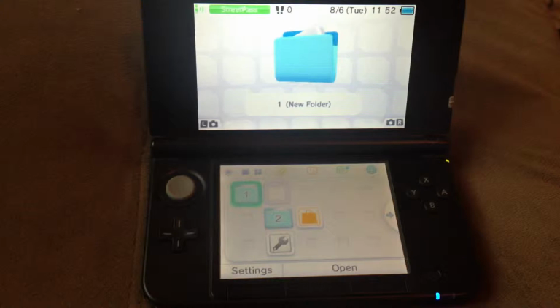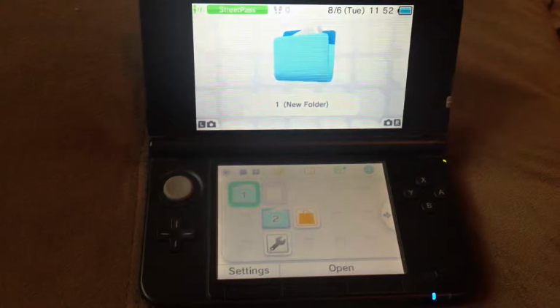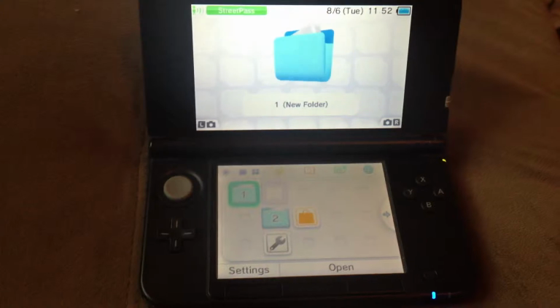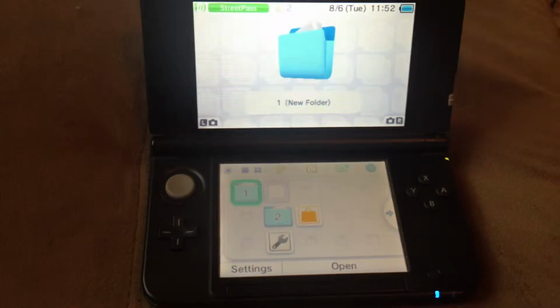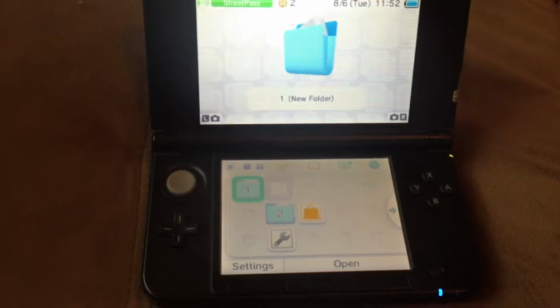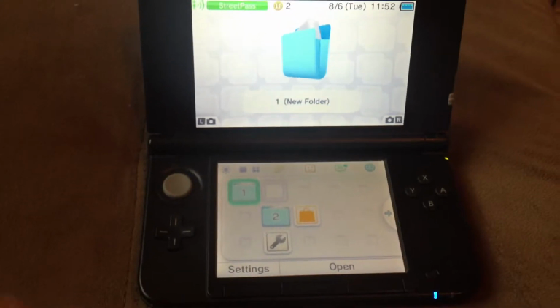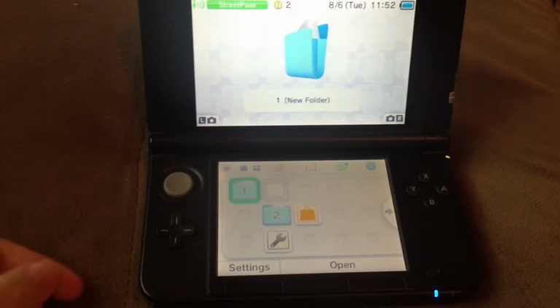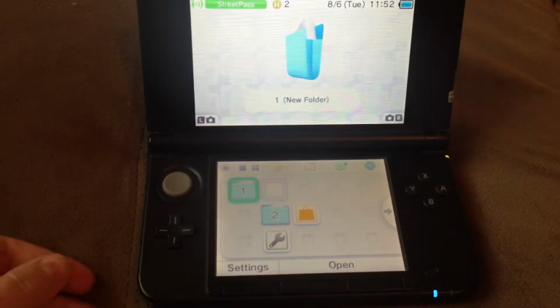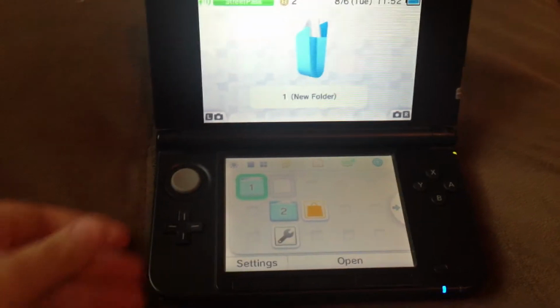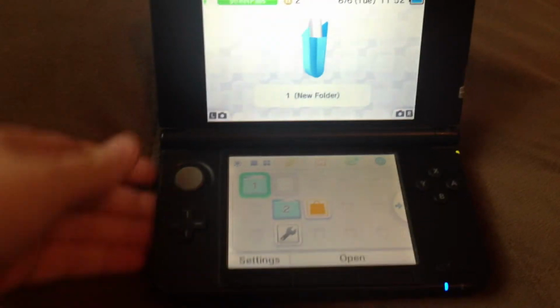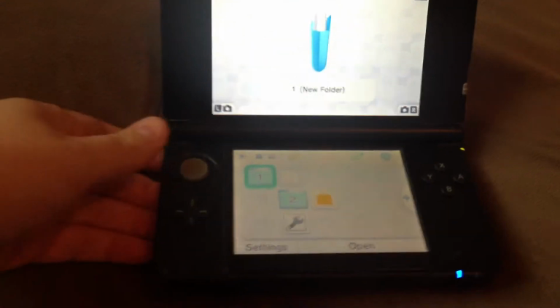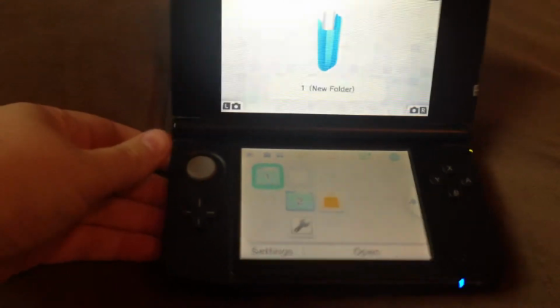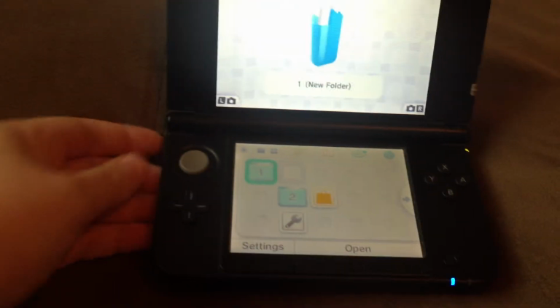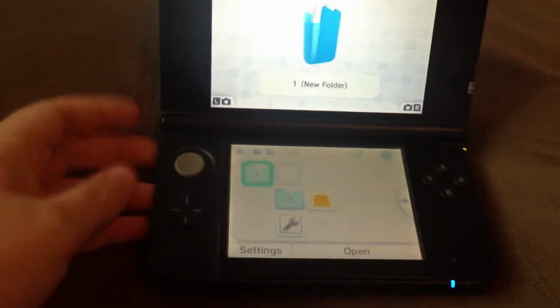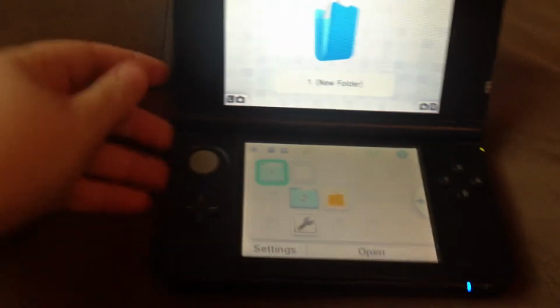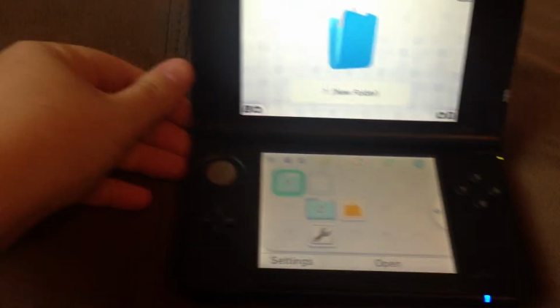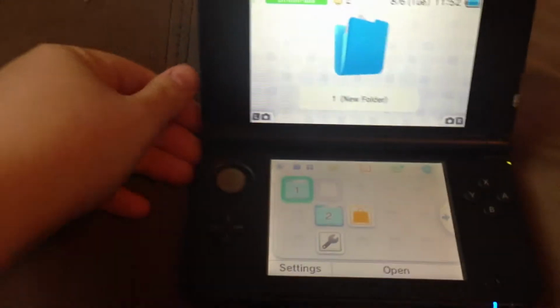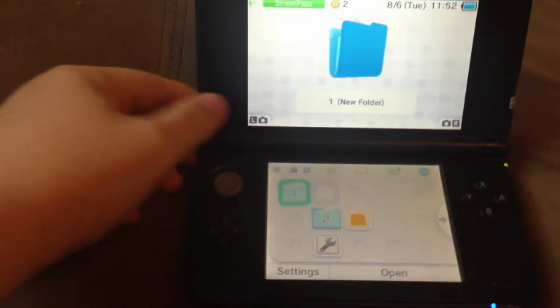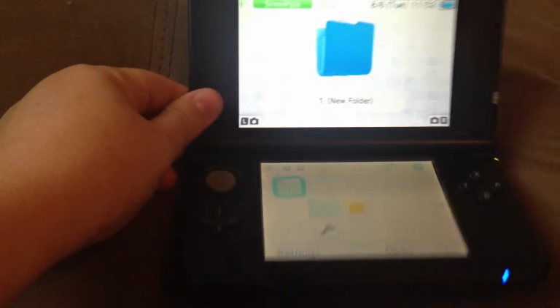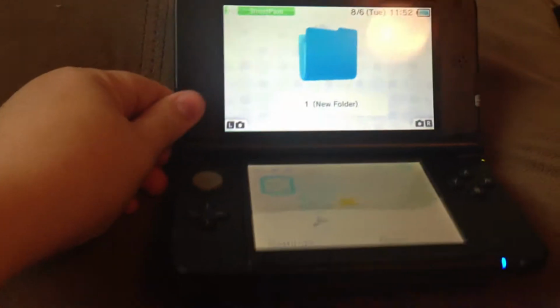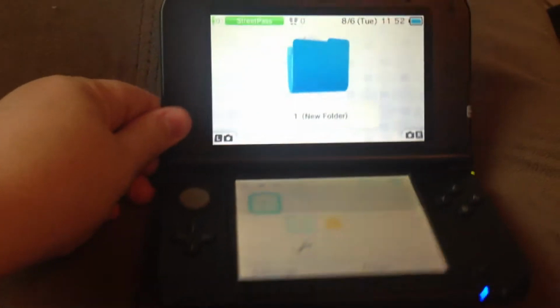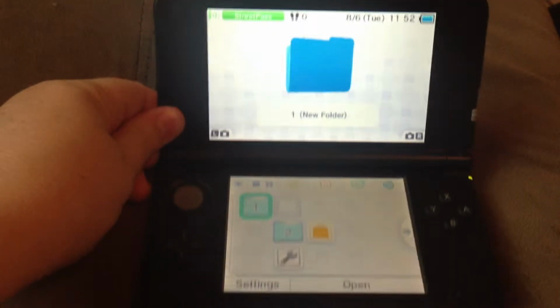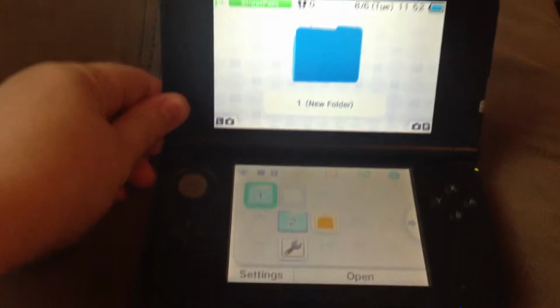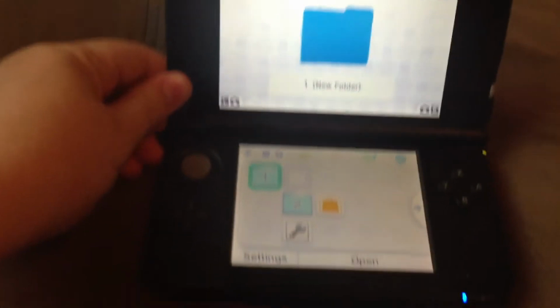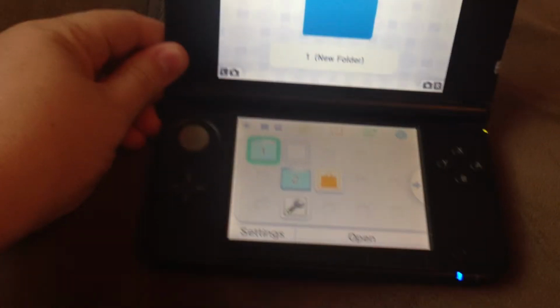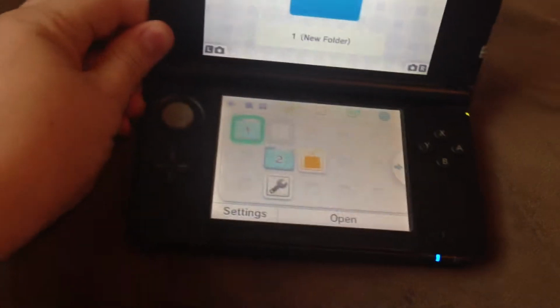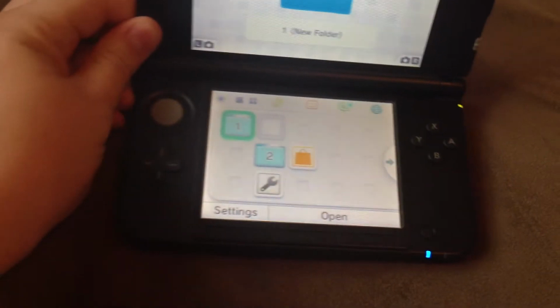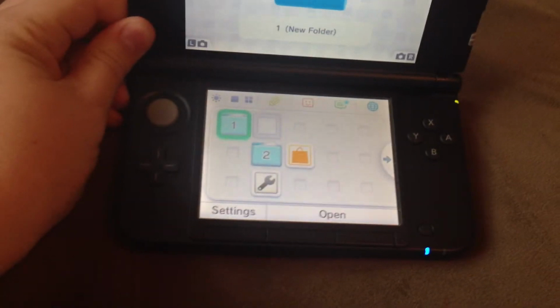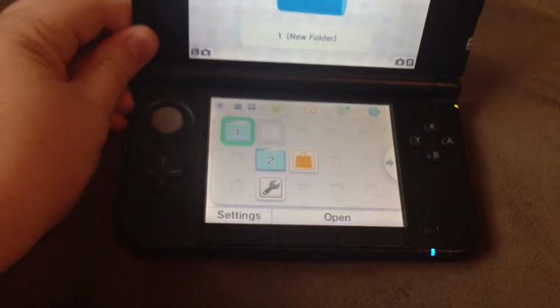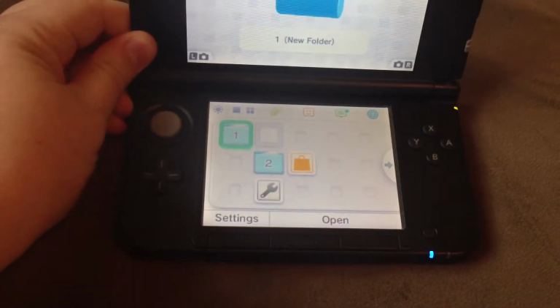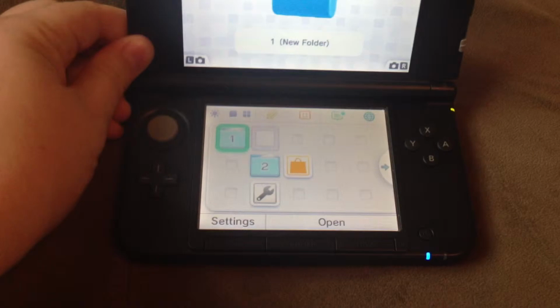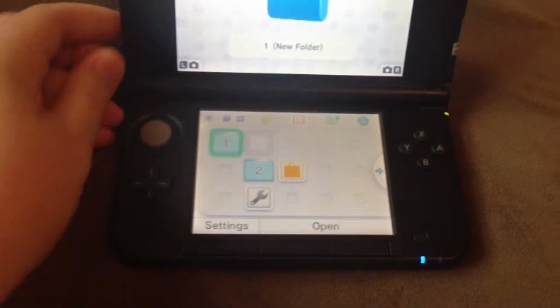This is a Nintendo 3DS XL. You can see it's got the bigger screen on the top and the smaller screen on the bottom.